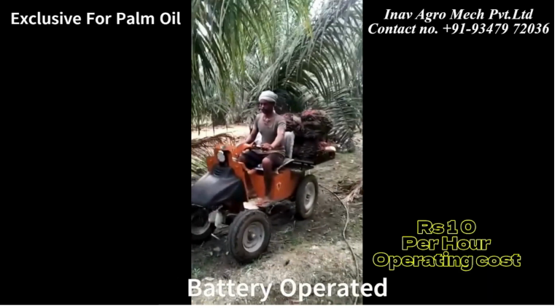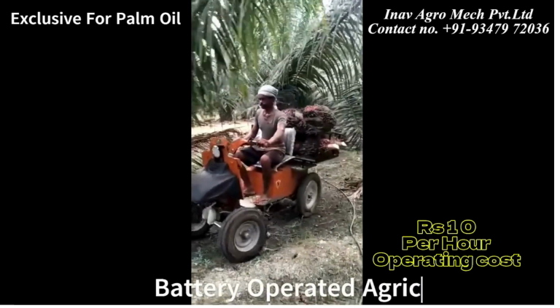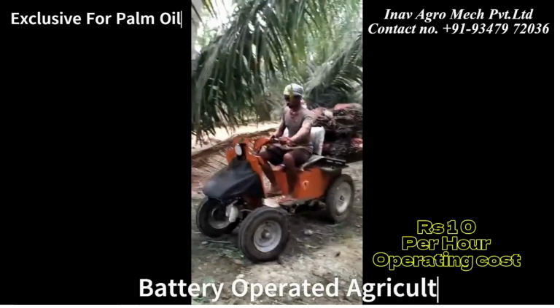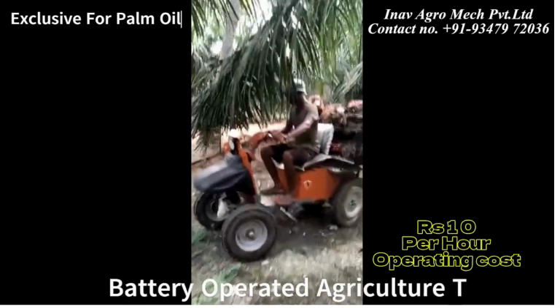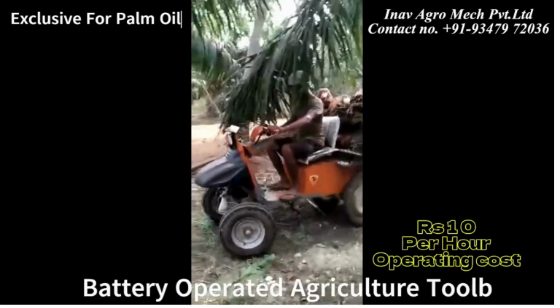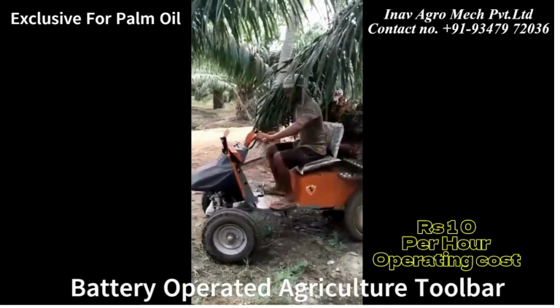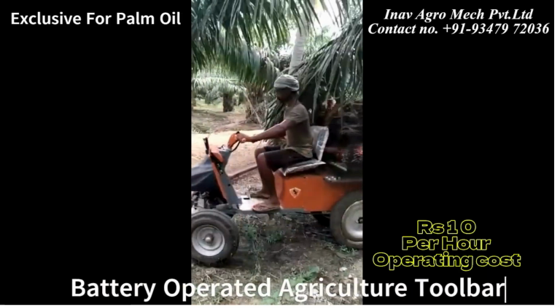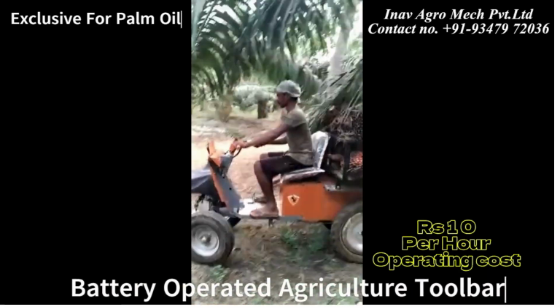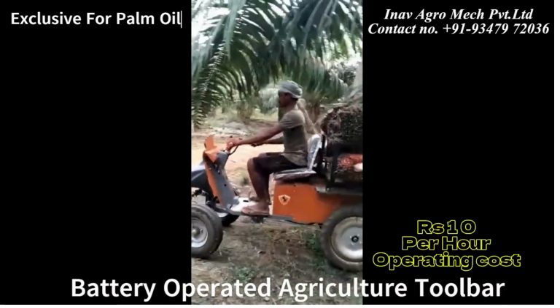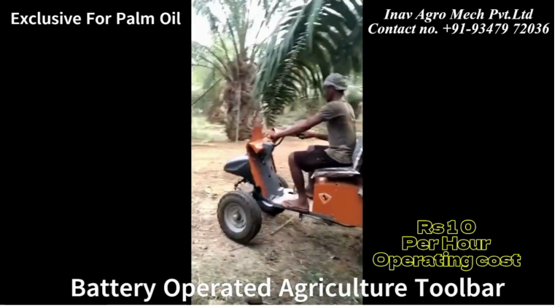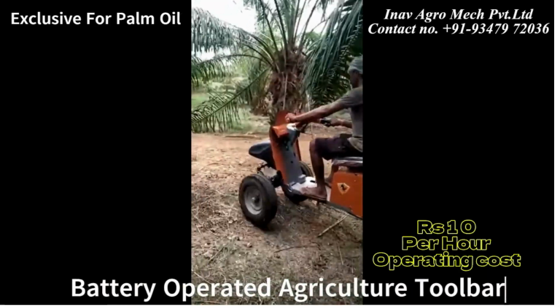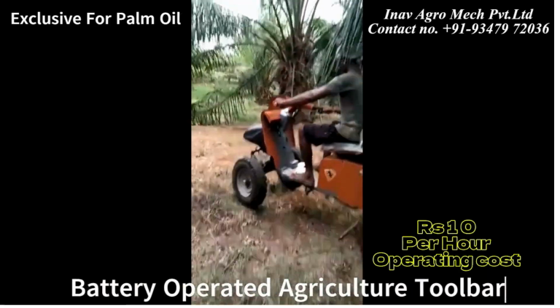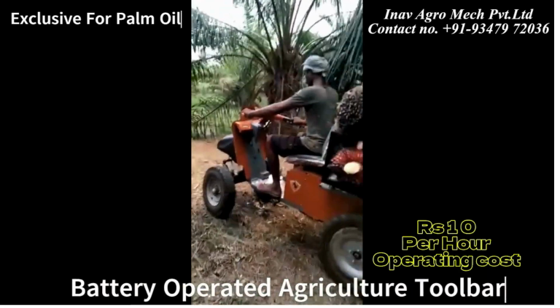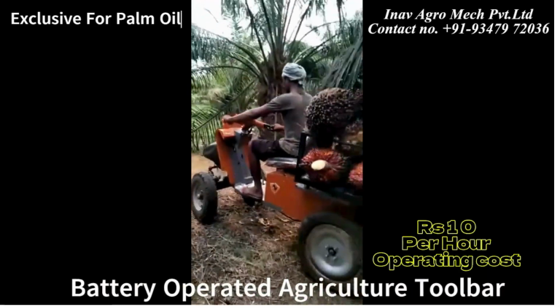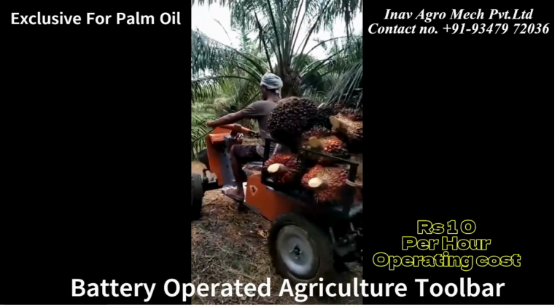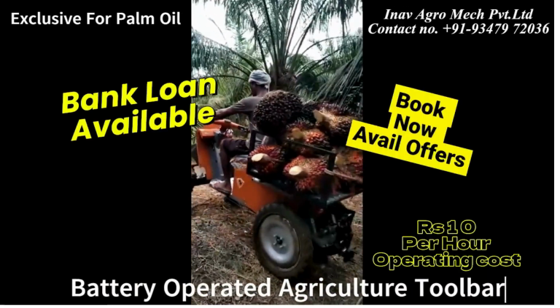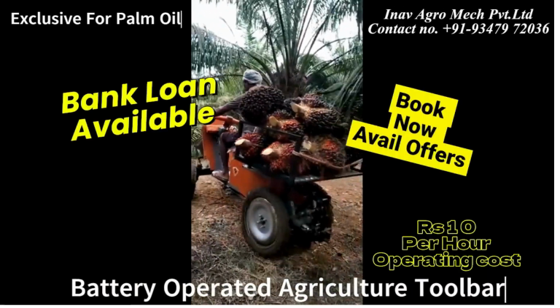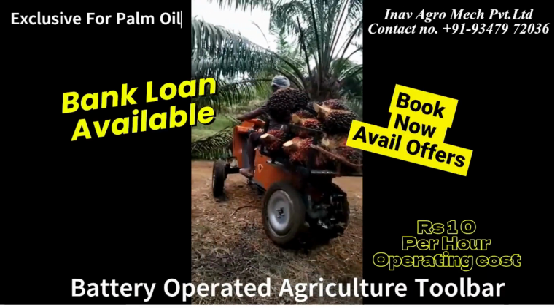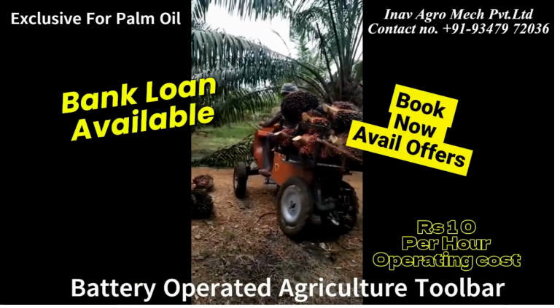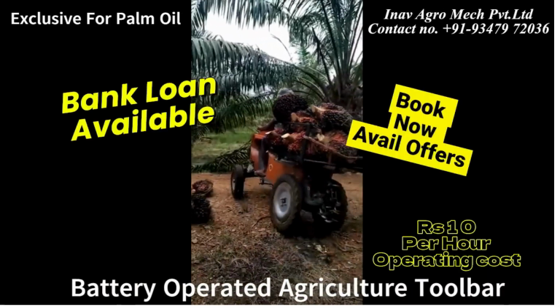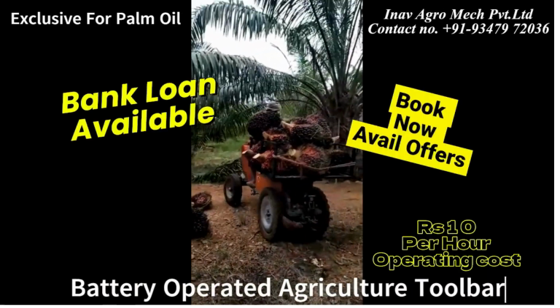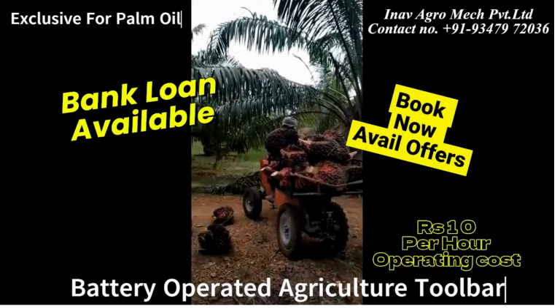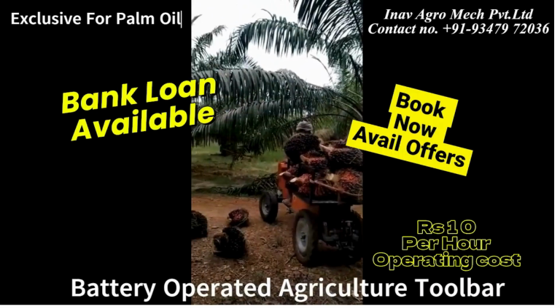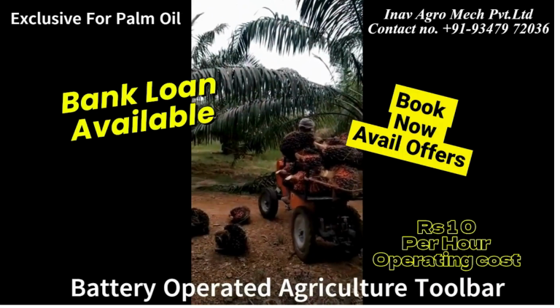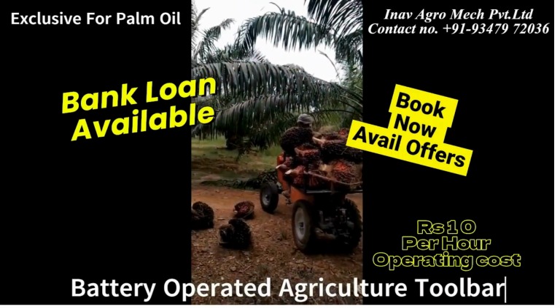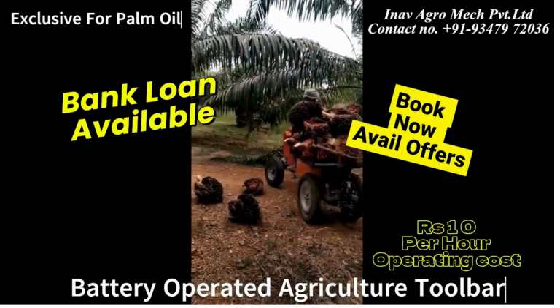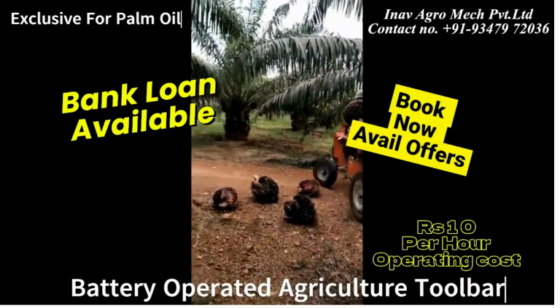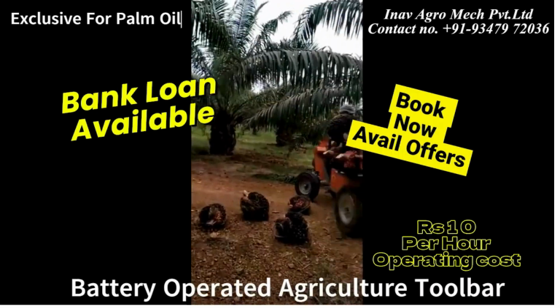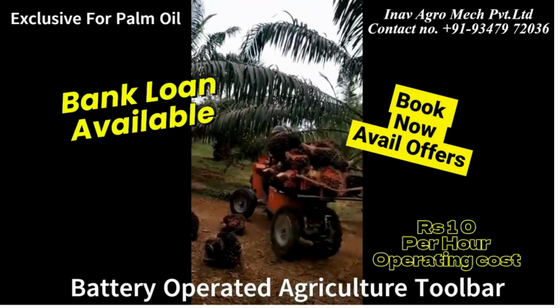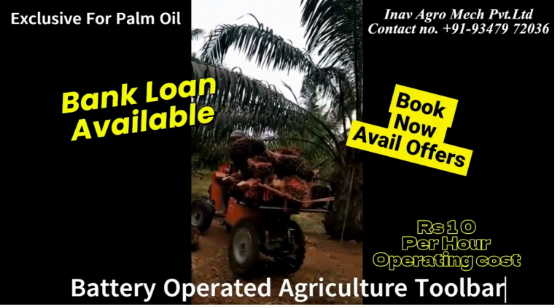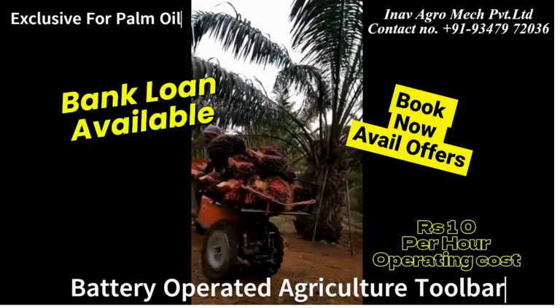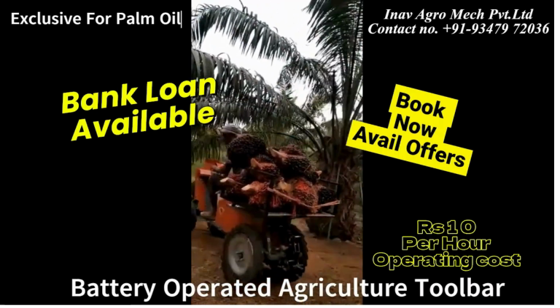Battery-operated agriculture toolbar: can load up to 200 kilograms in the rear tub and can travel up to 100 kilometers.